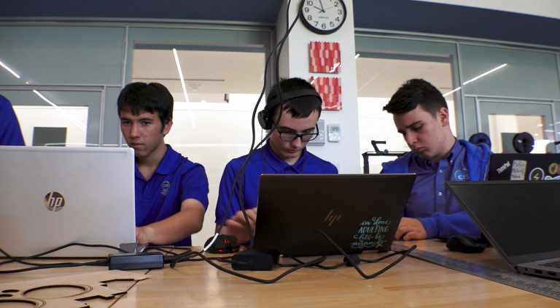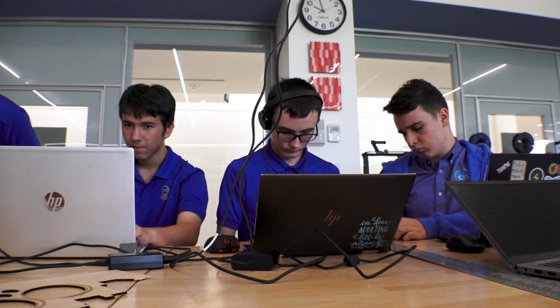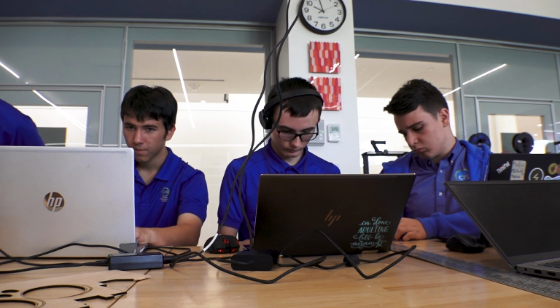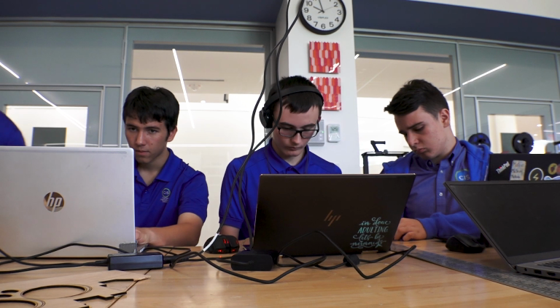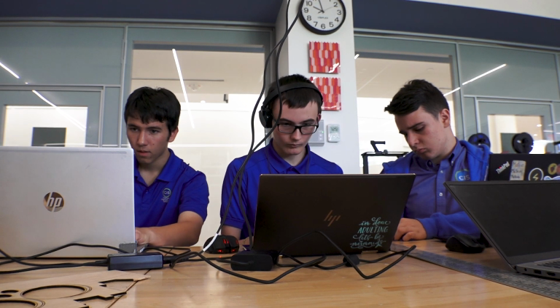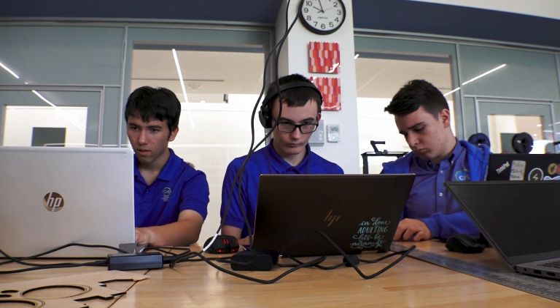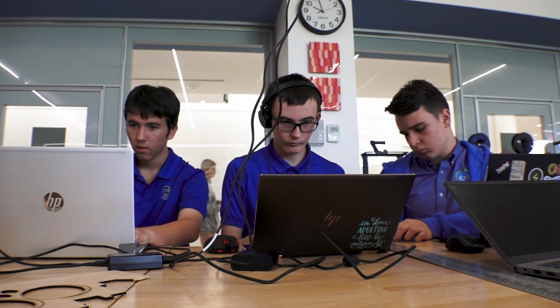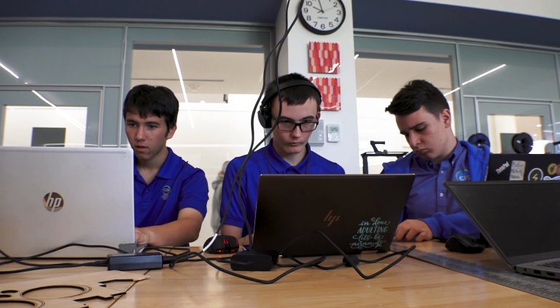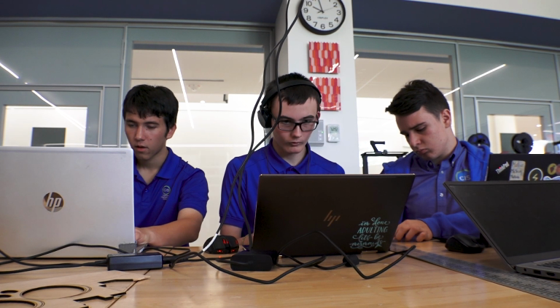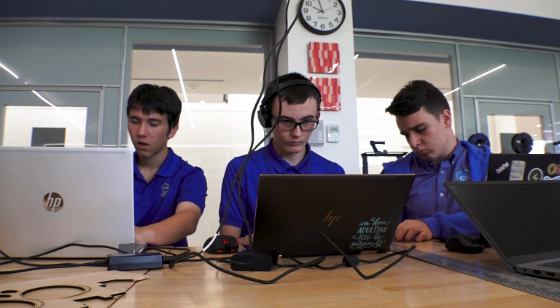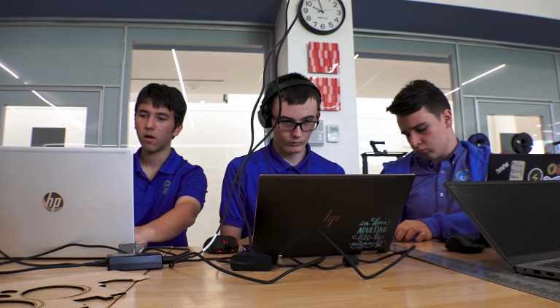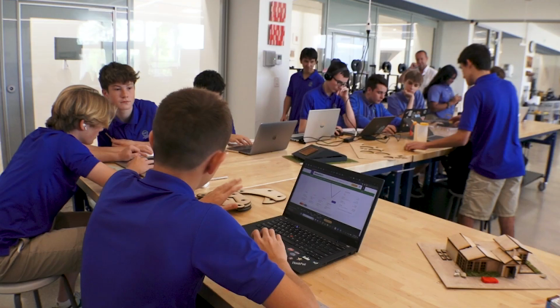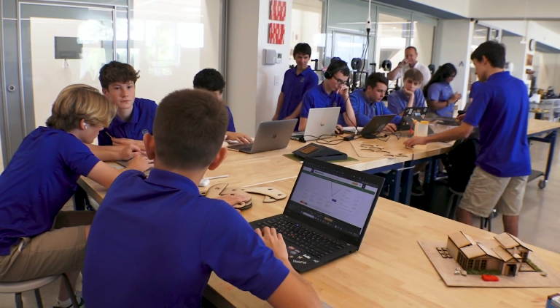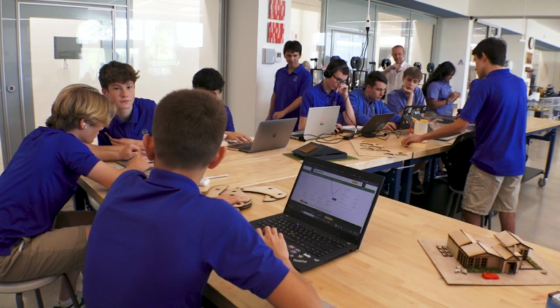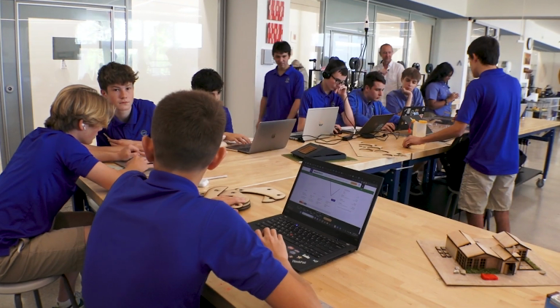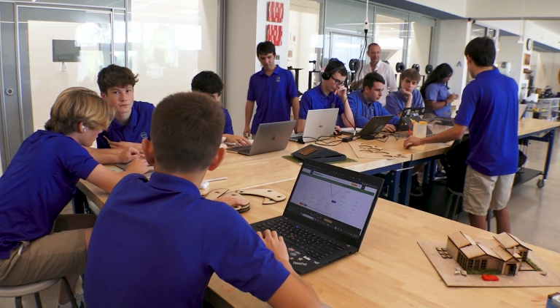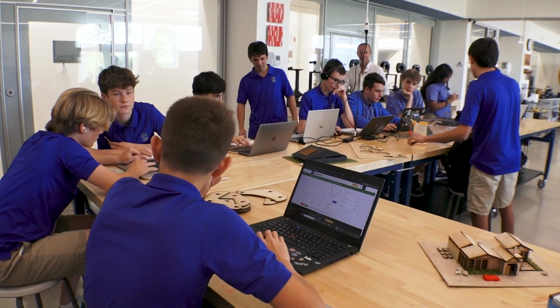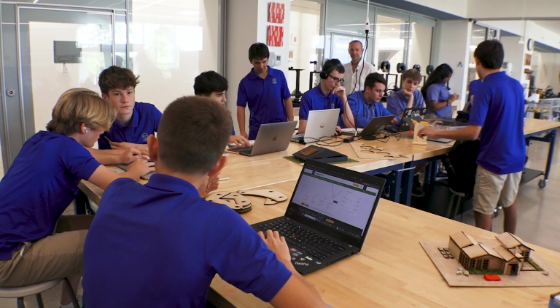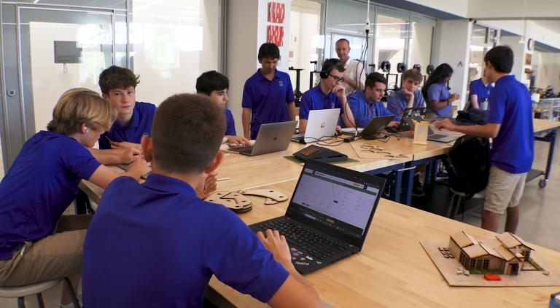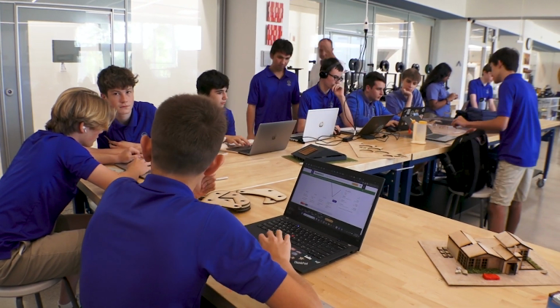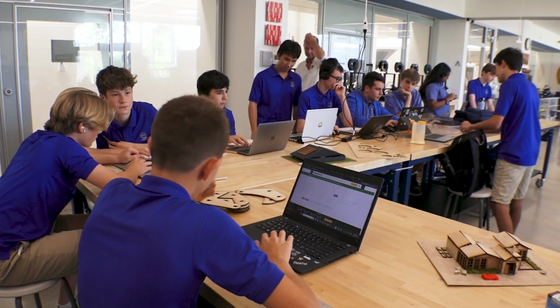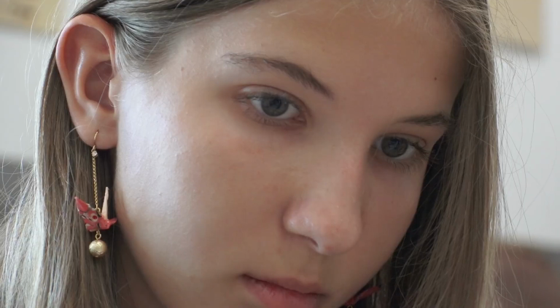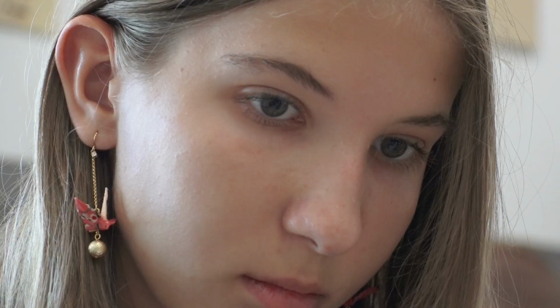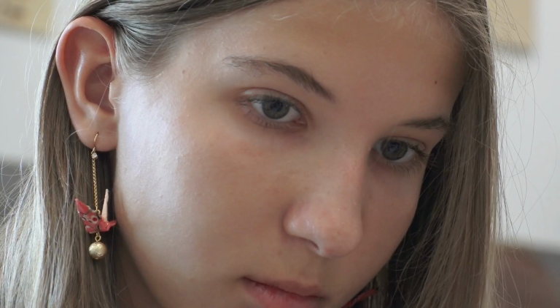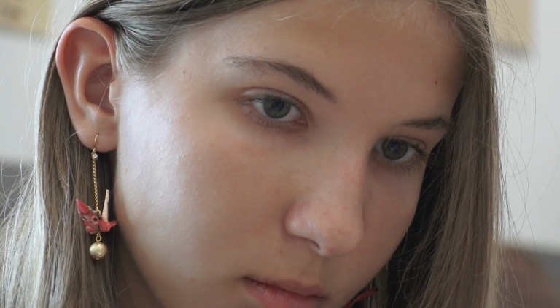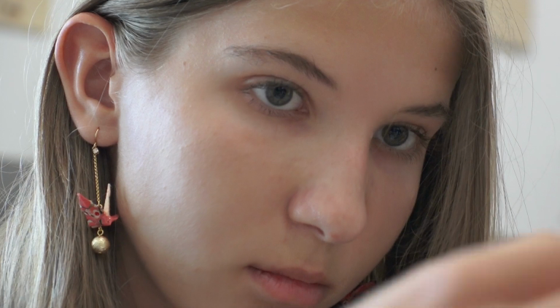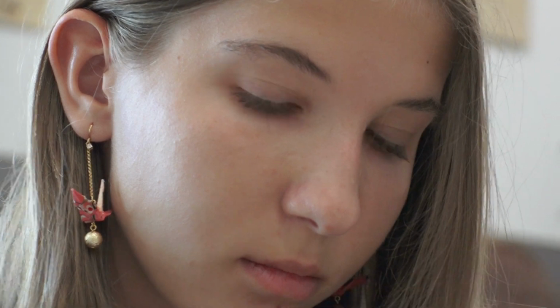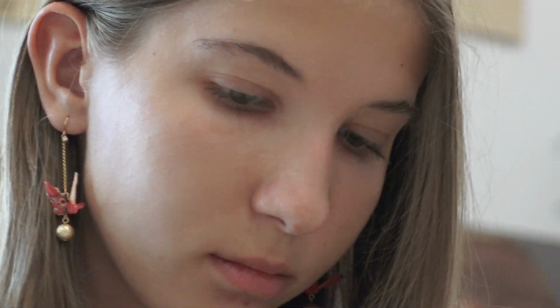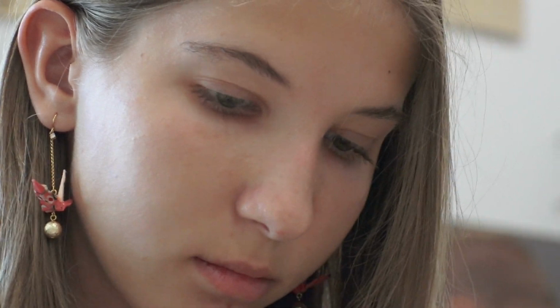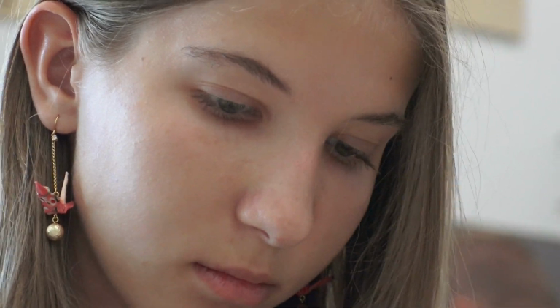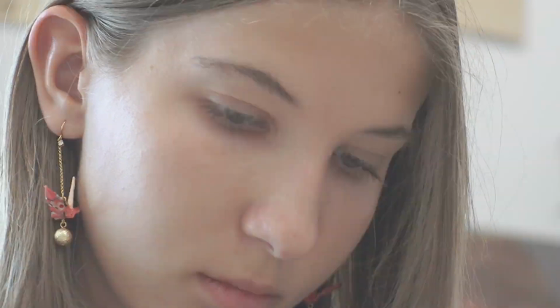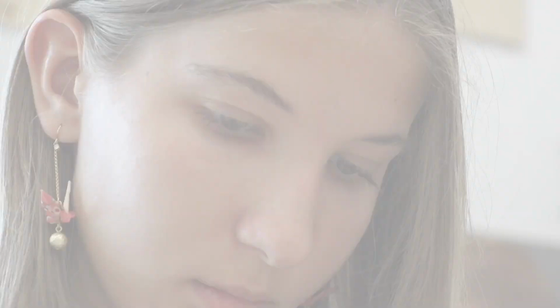Congratulations to the product design class at Cayman International School, the Cayman First Classroom of the Month.